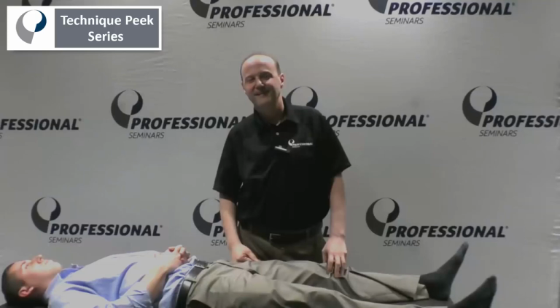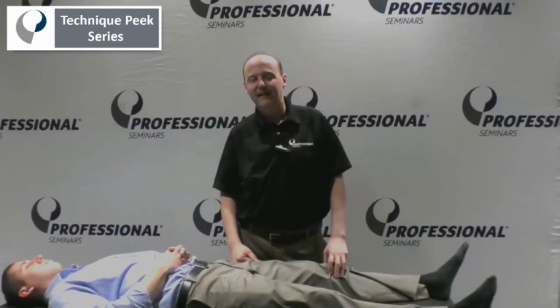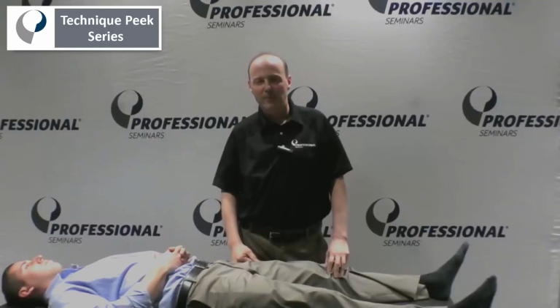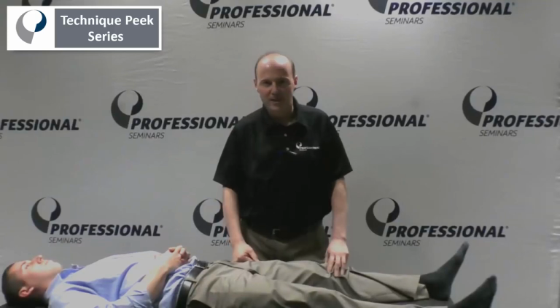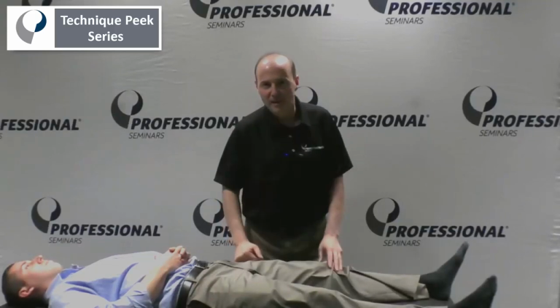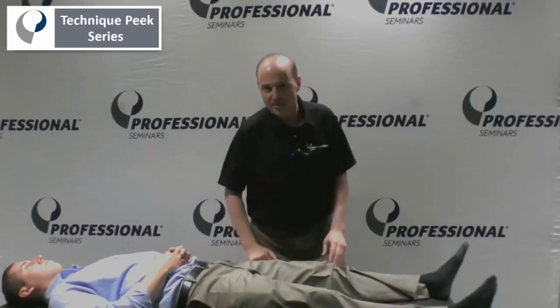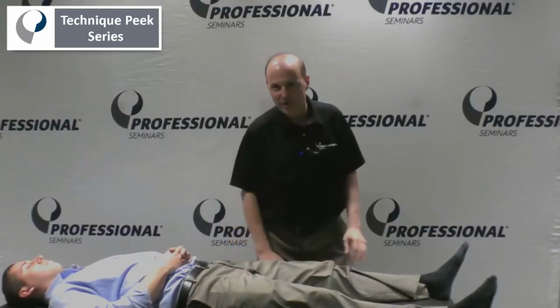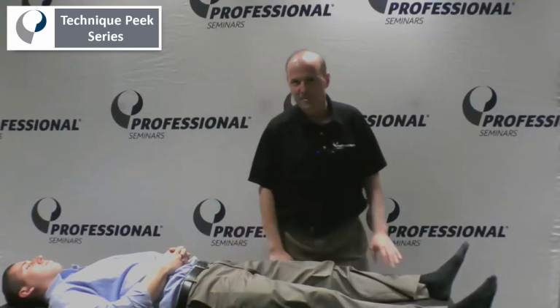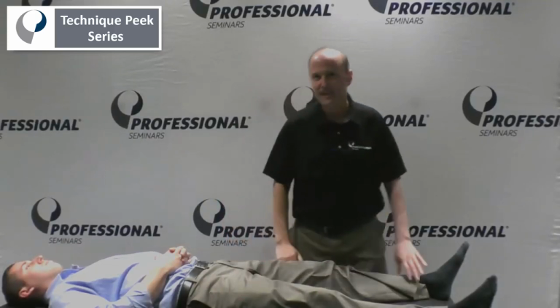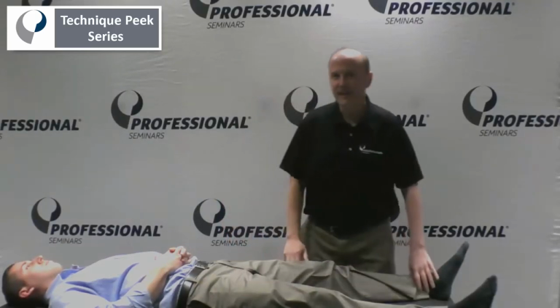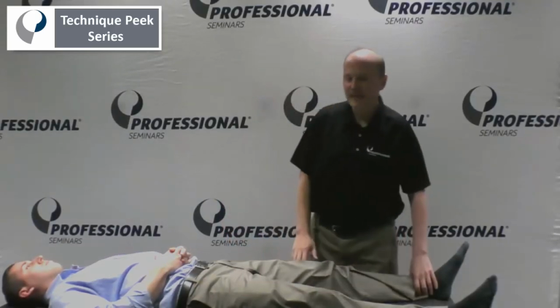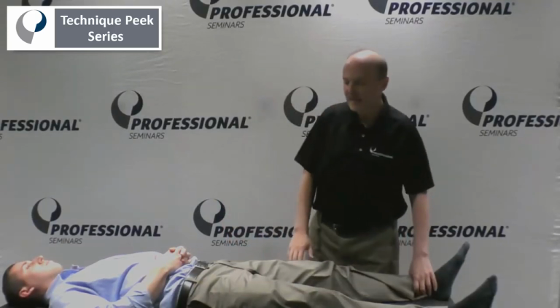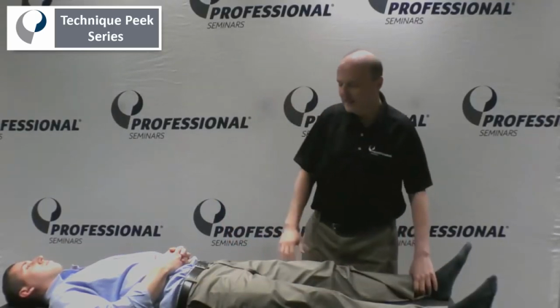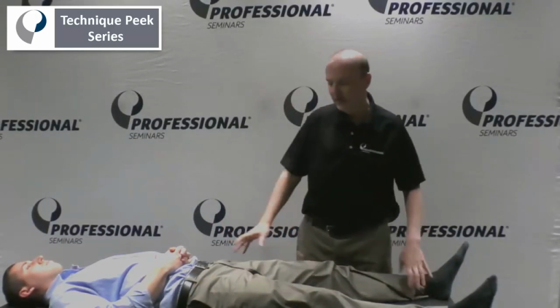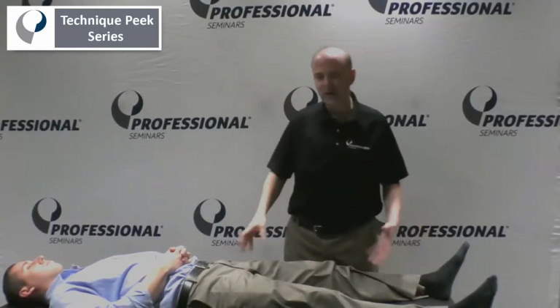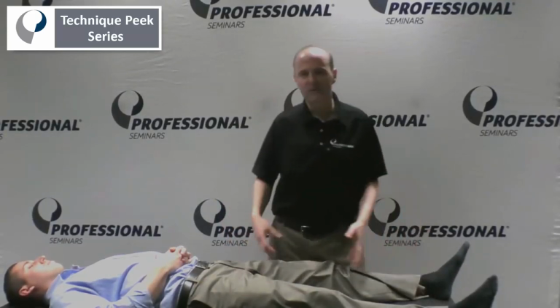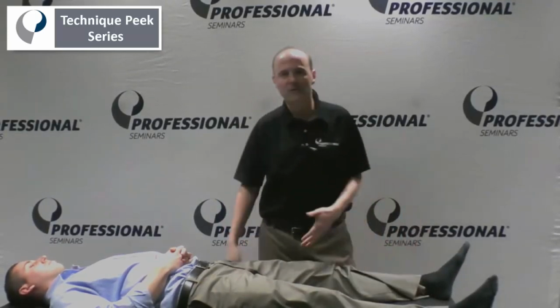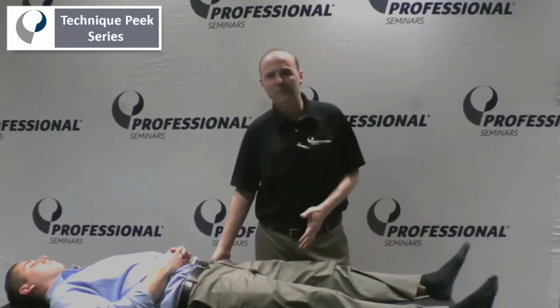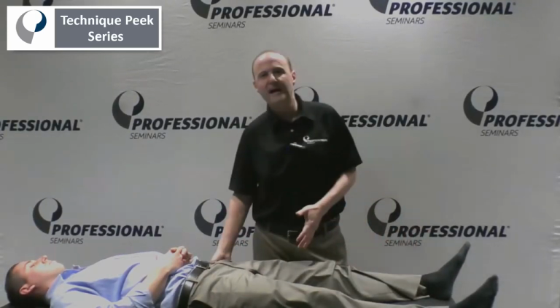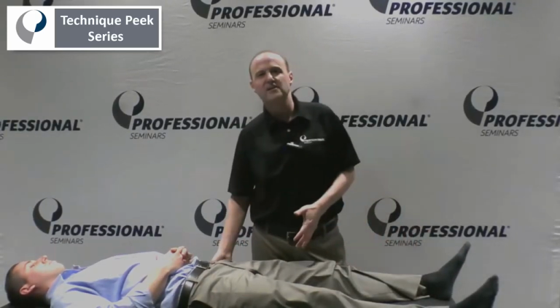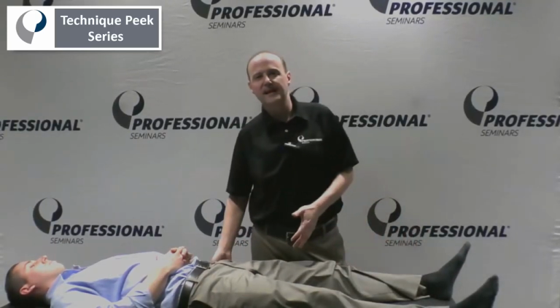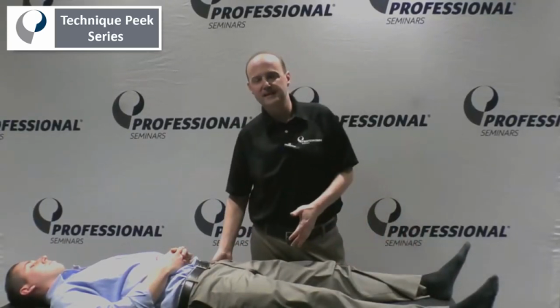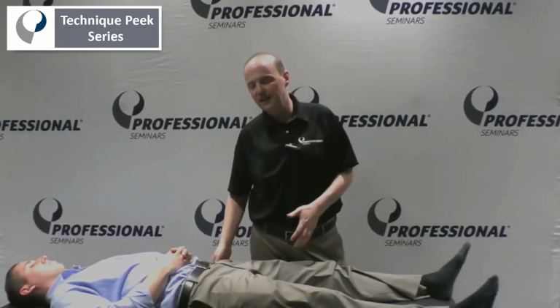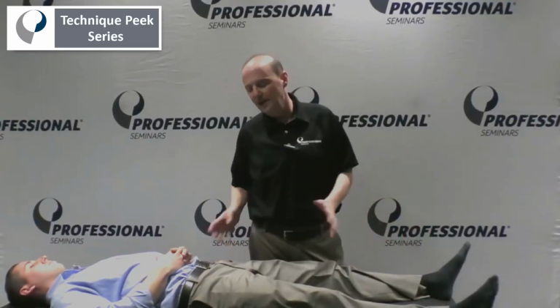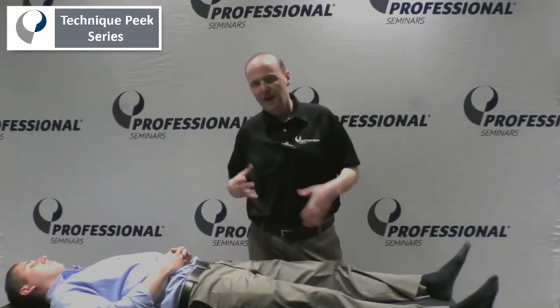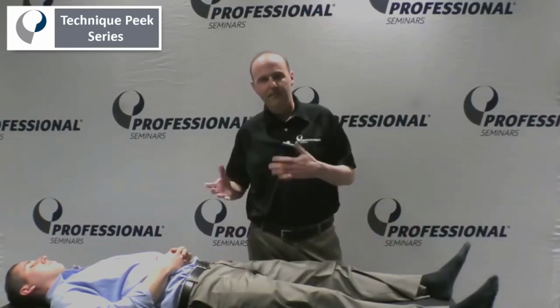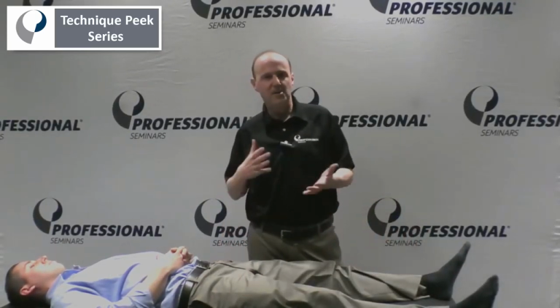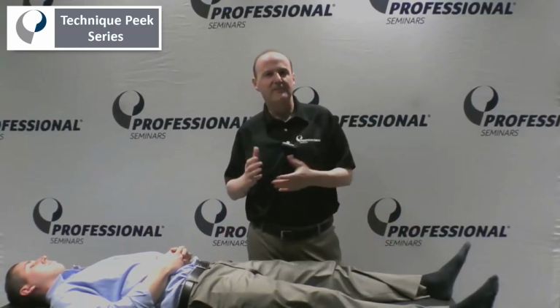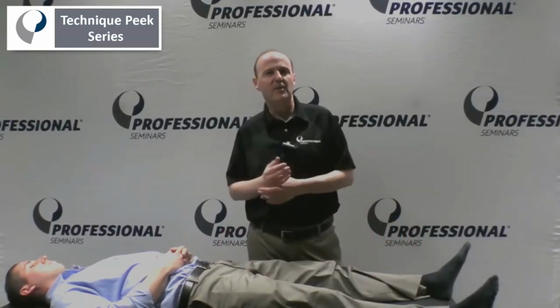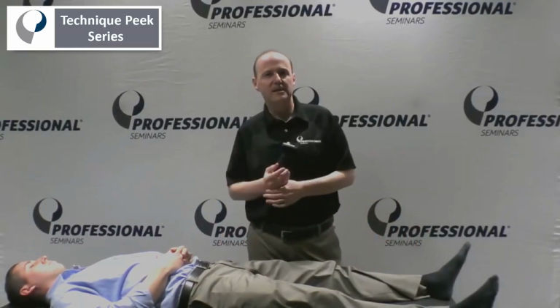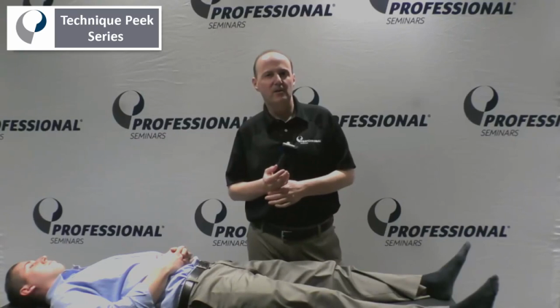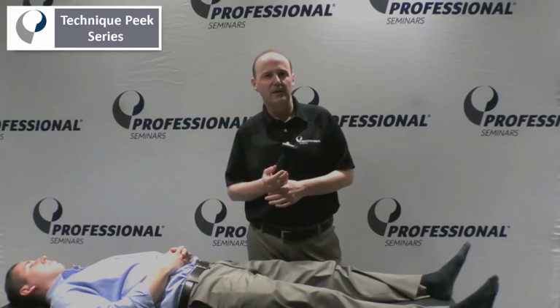Hi everybody, it's Rob Shapiro from Technique Peak. Today we're going to go over glute max testing — a bunch of different ways to do it.